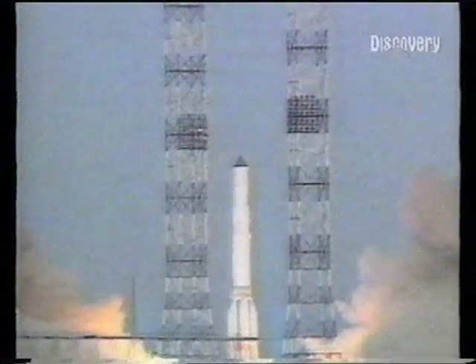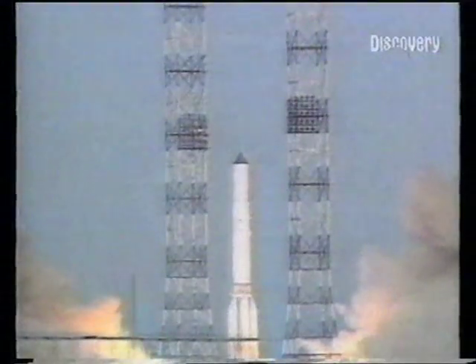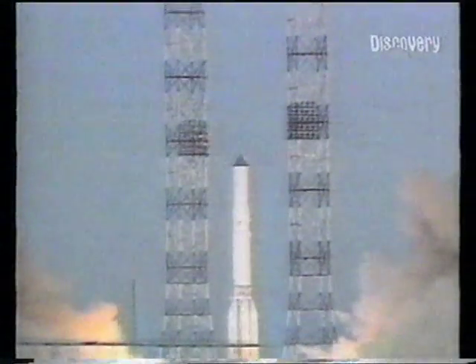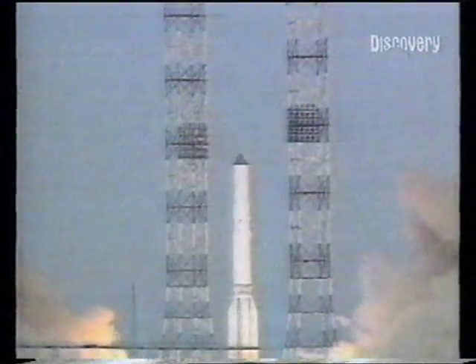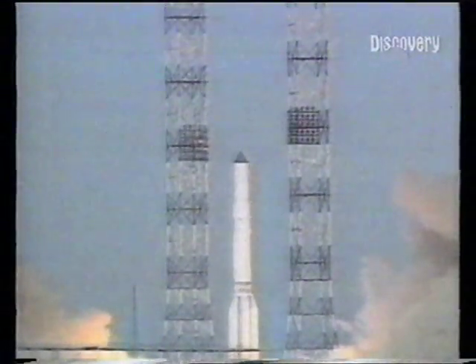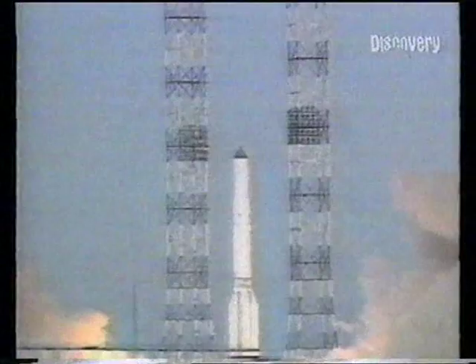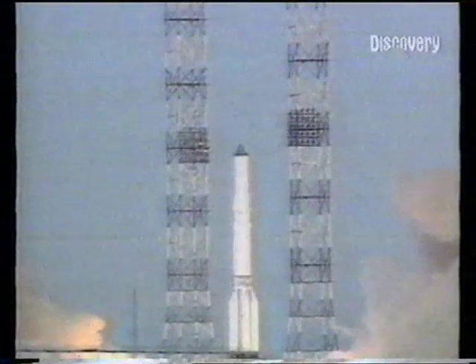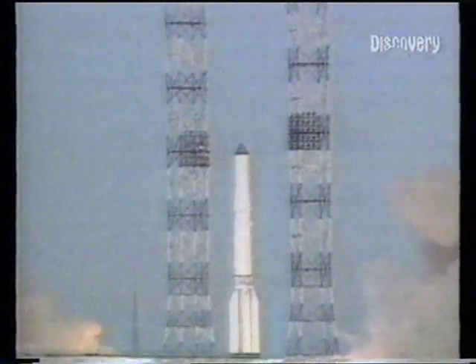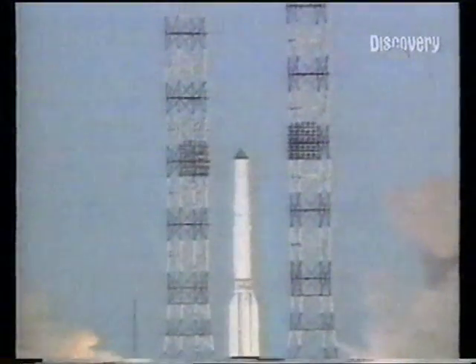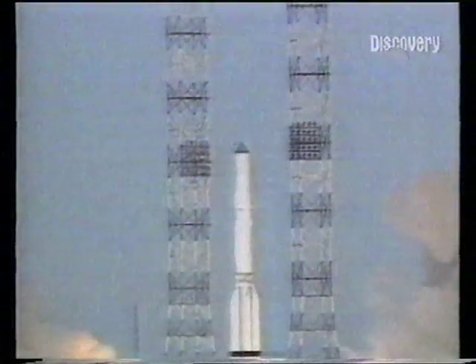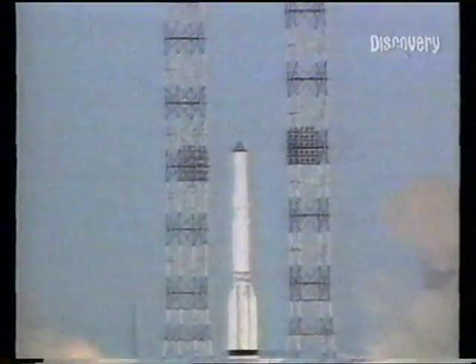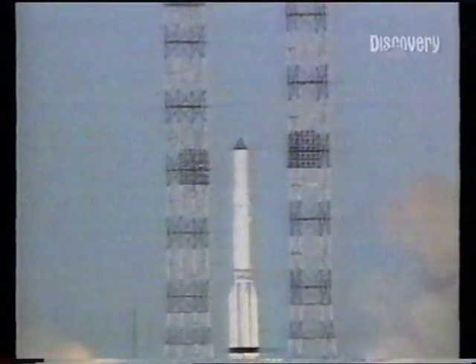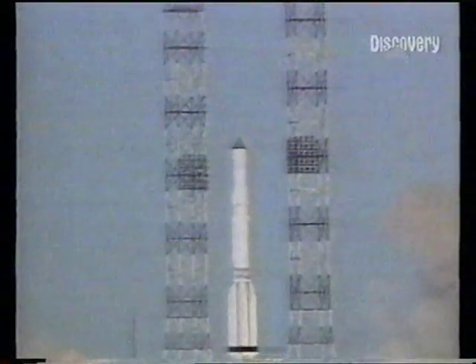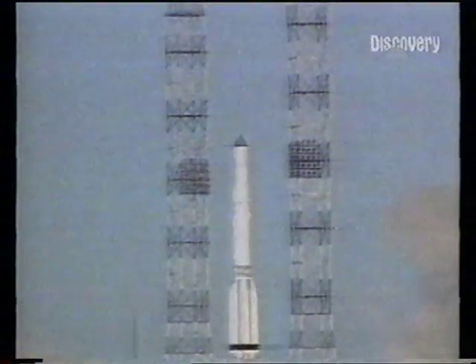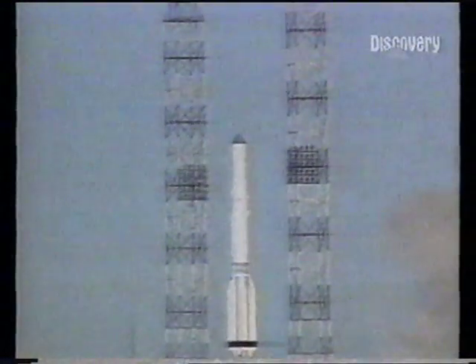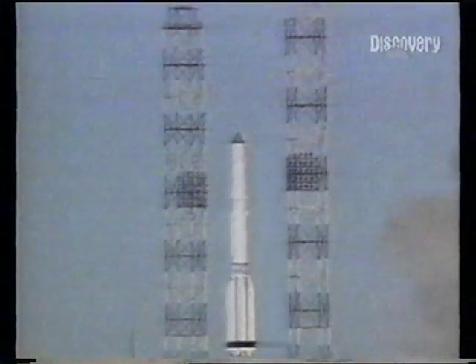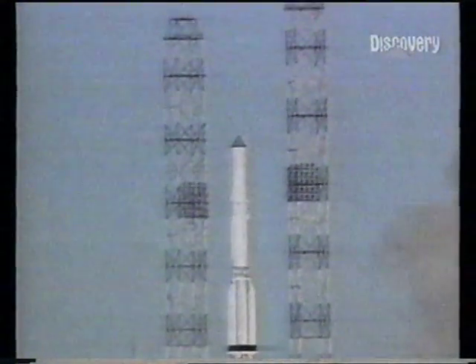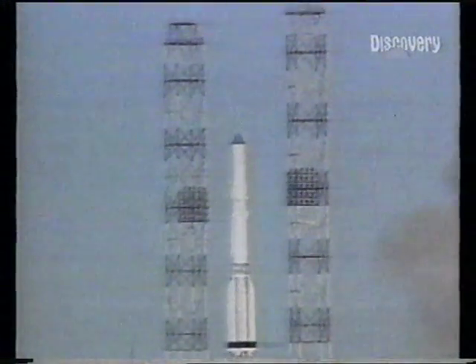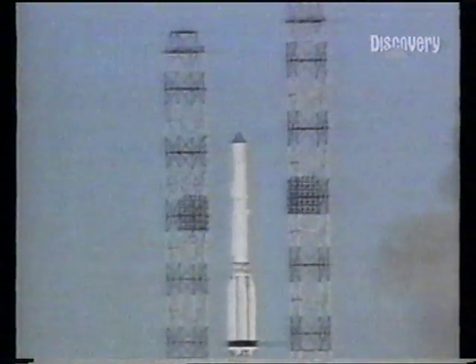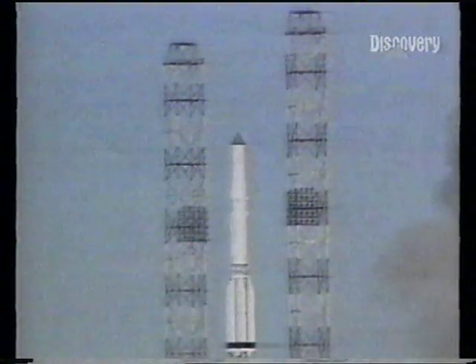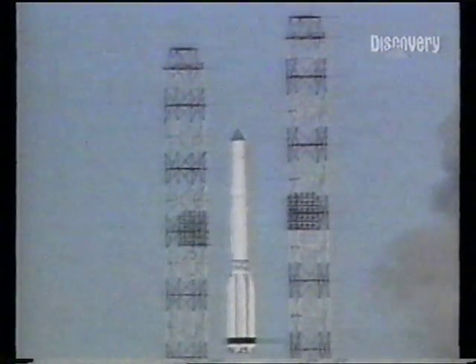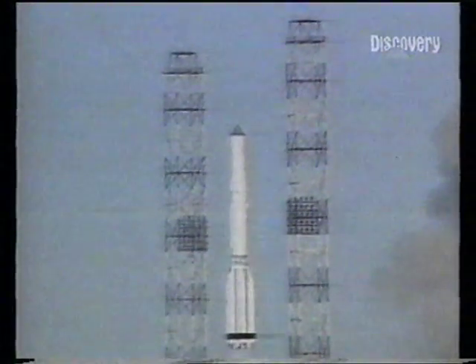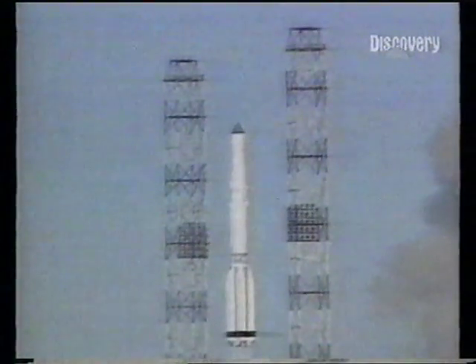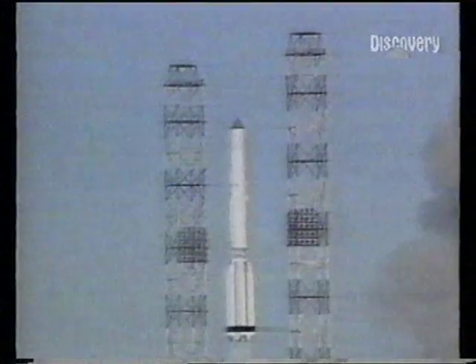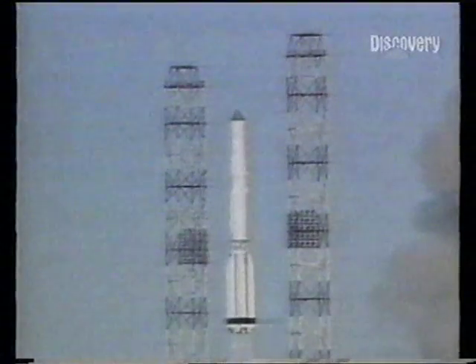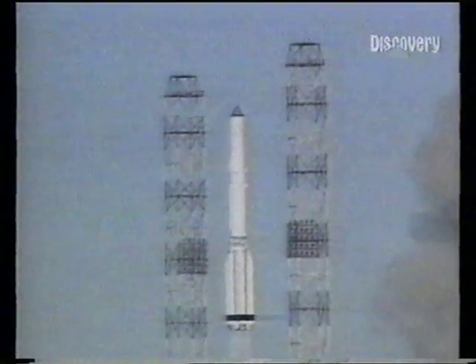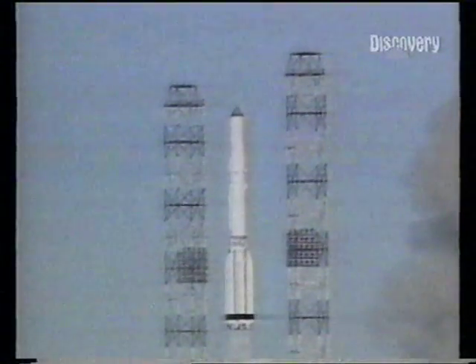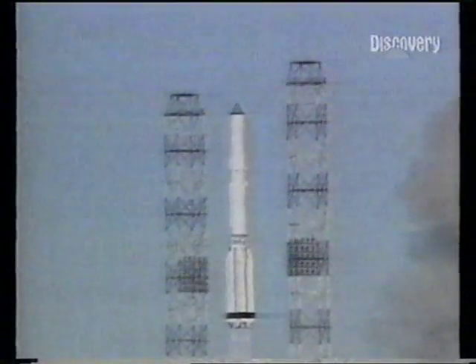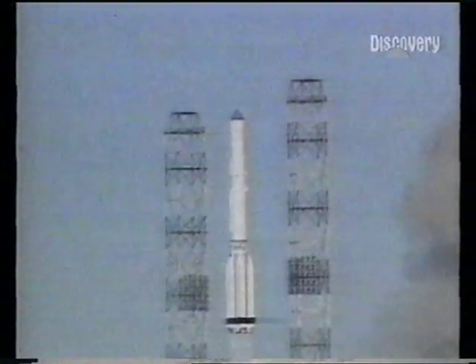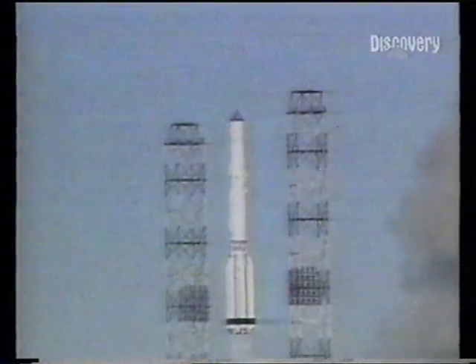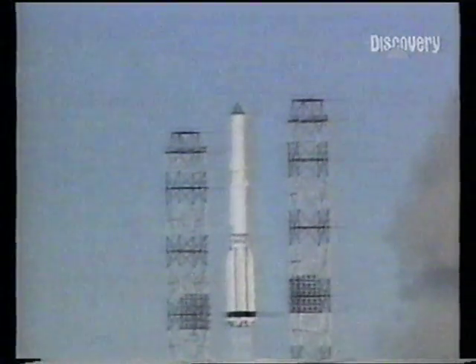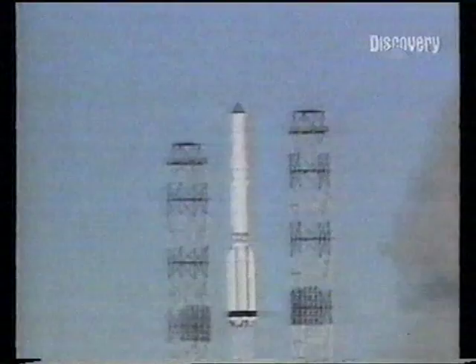And with things freed up in the former Soviet Union, a Russian launch like this can now be viewed in Kazakhstan.